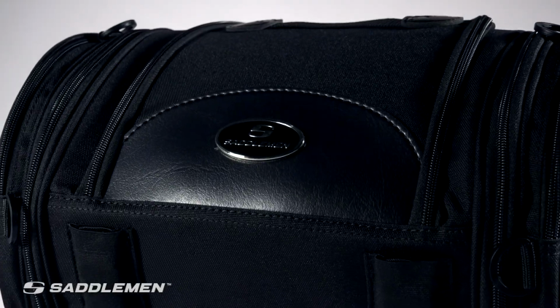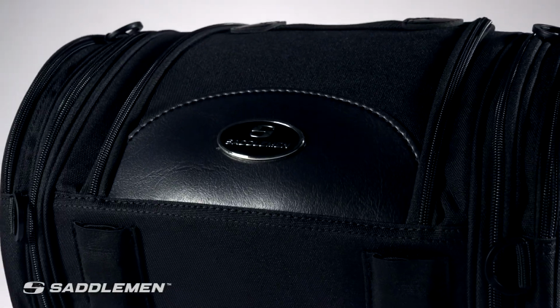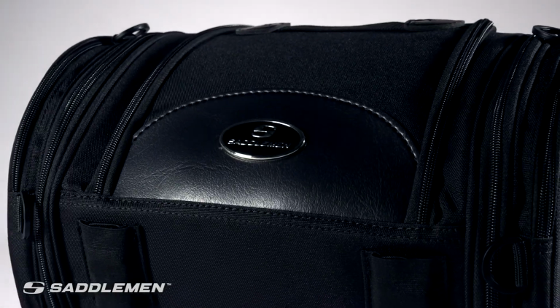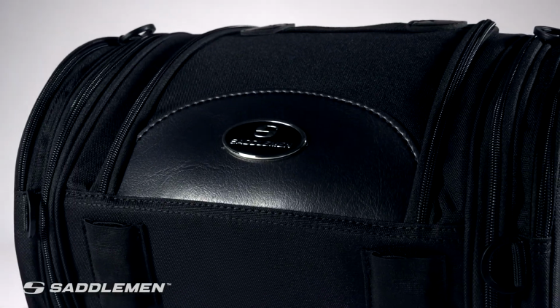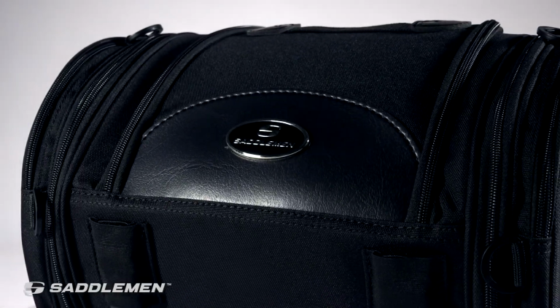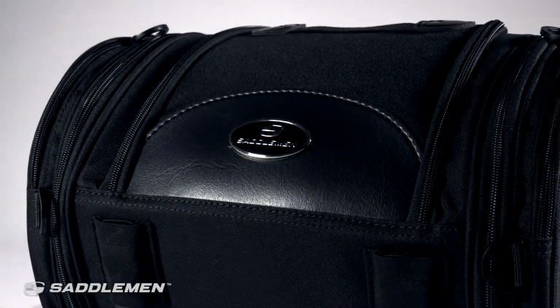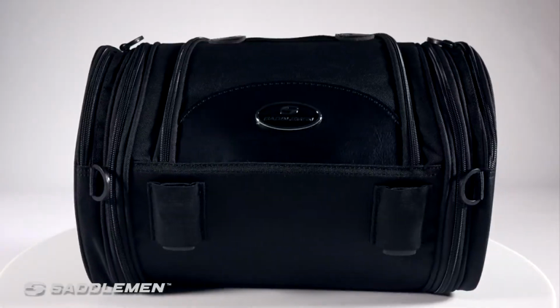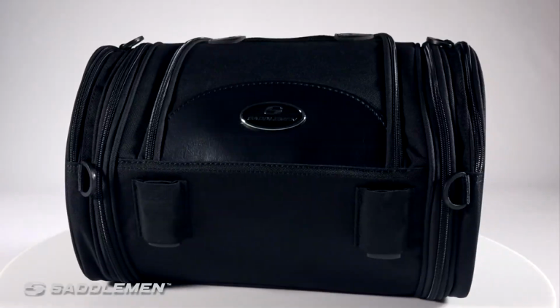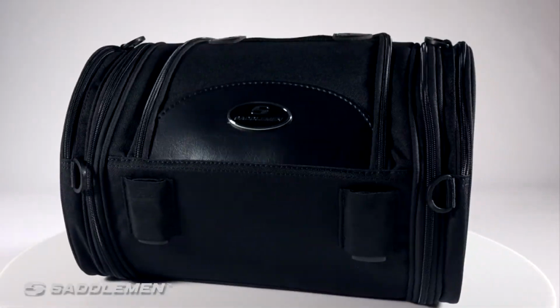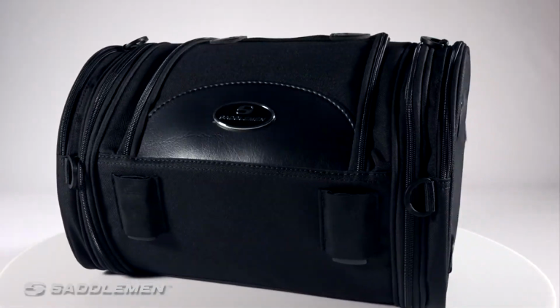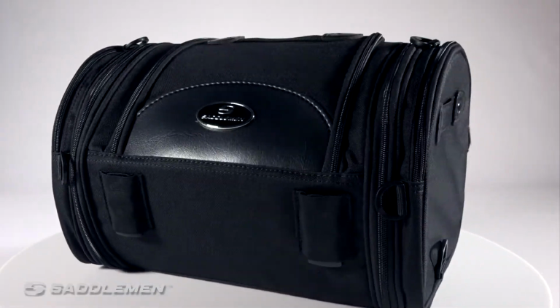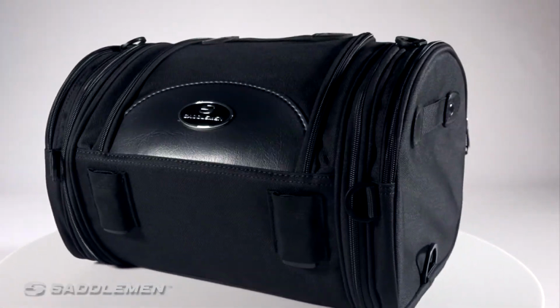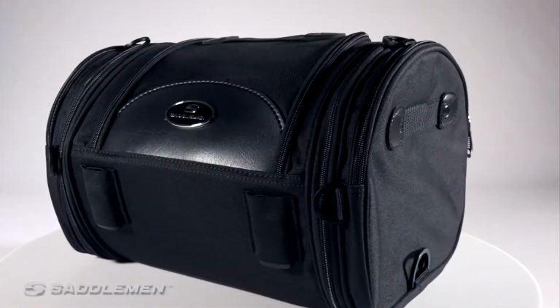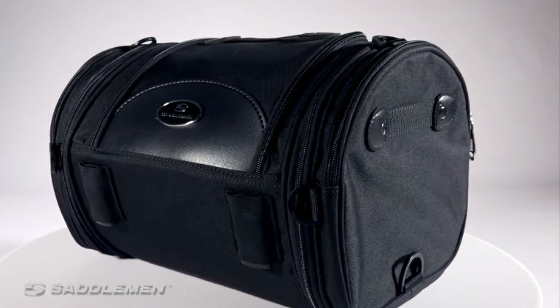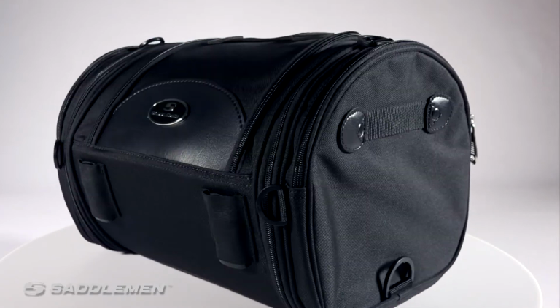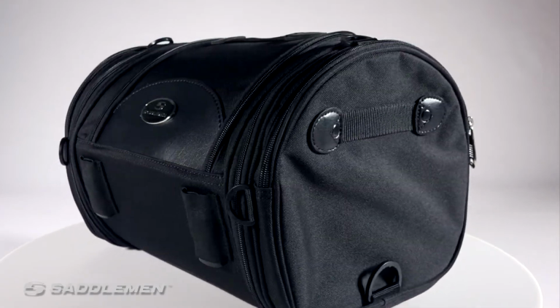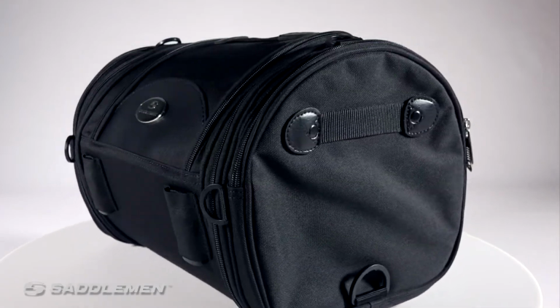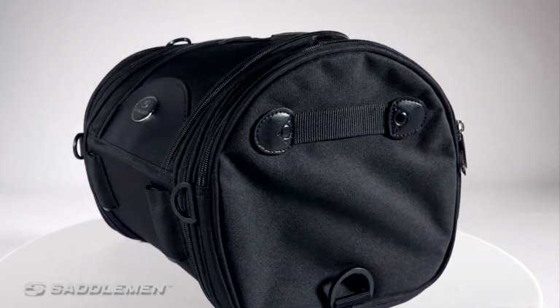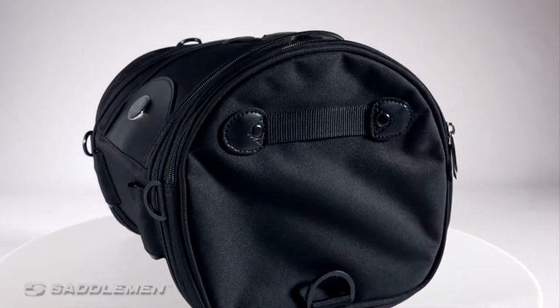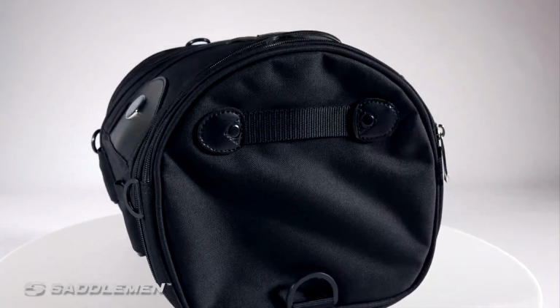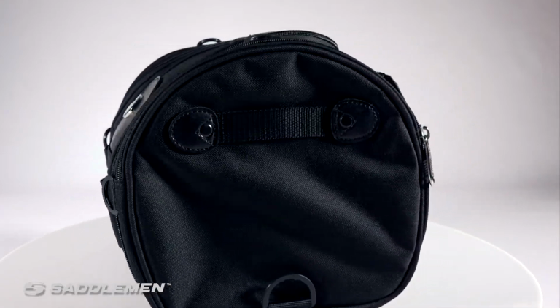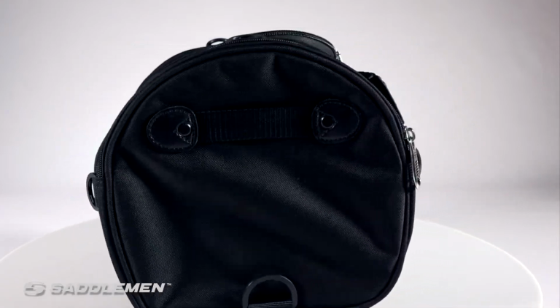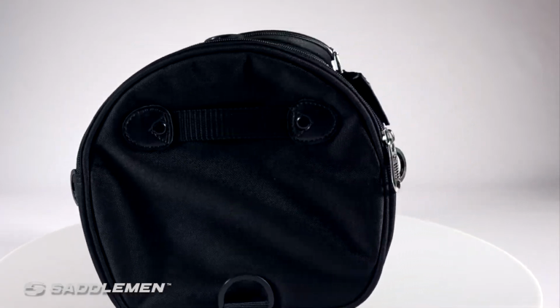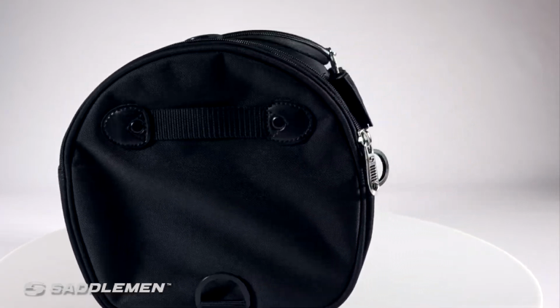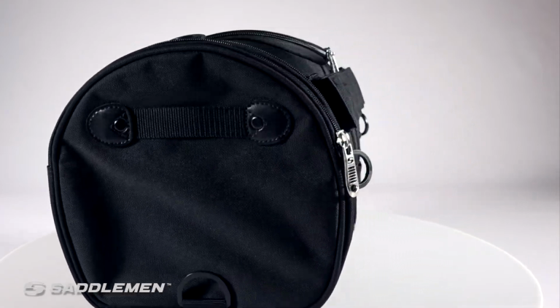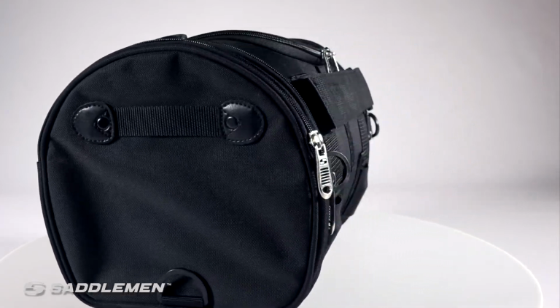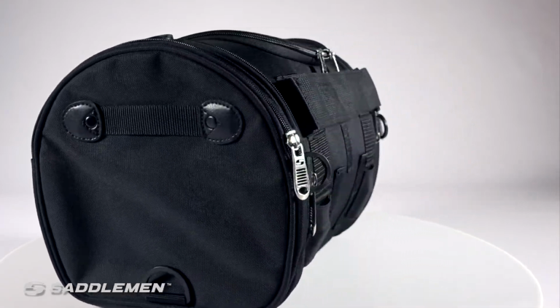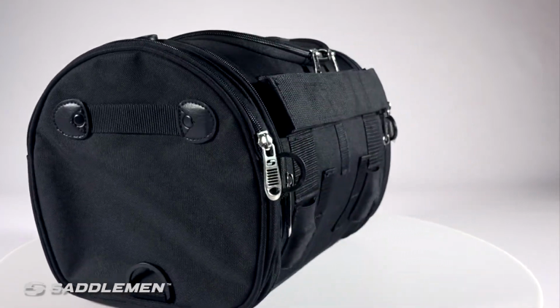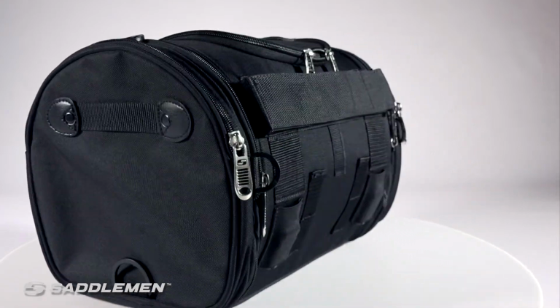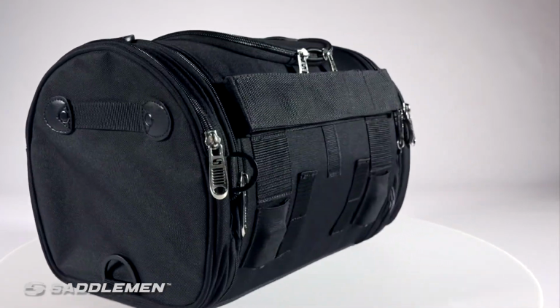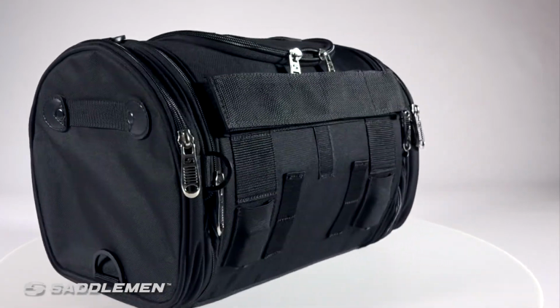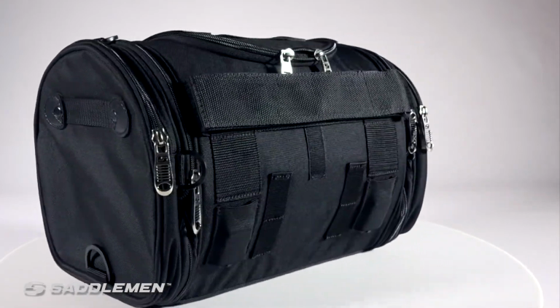The entire bag is completely rigid, which means it'll look just as good when it's empty as it does when it's full.